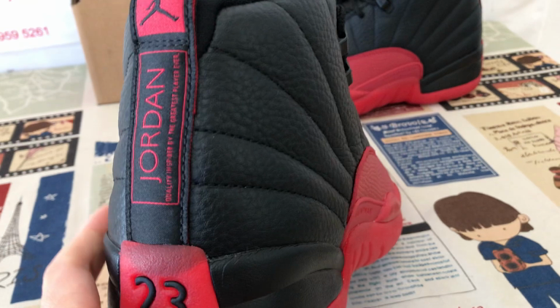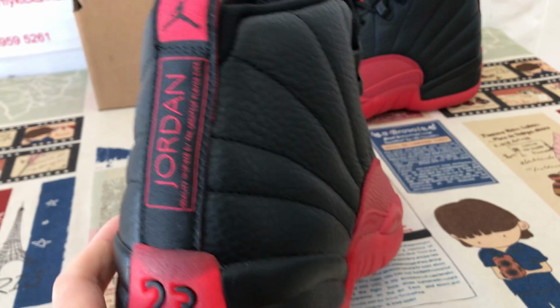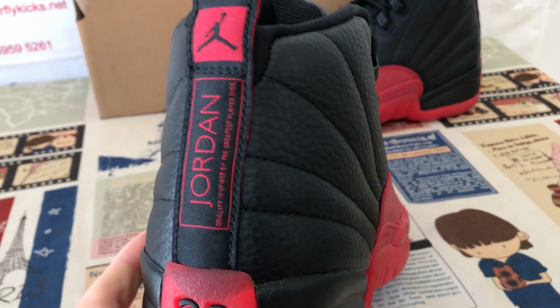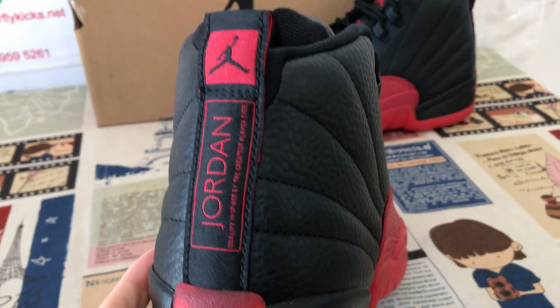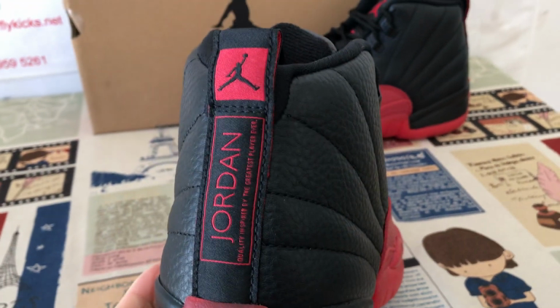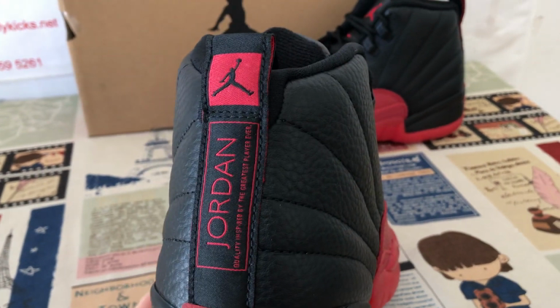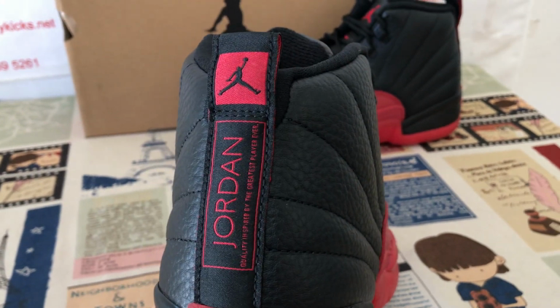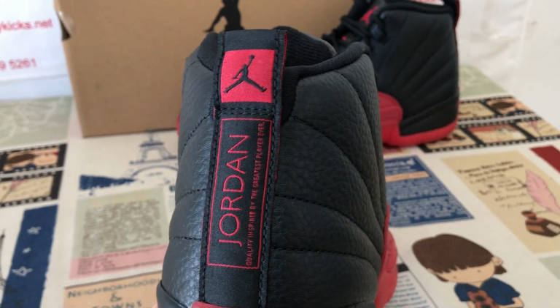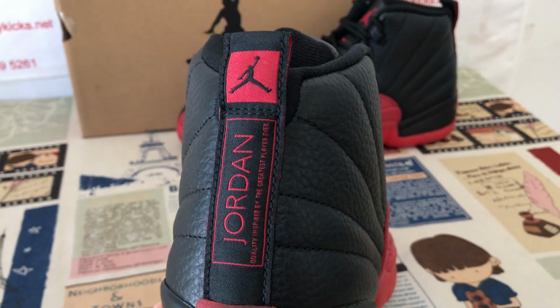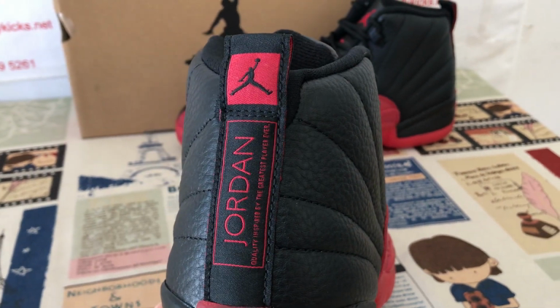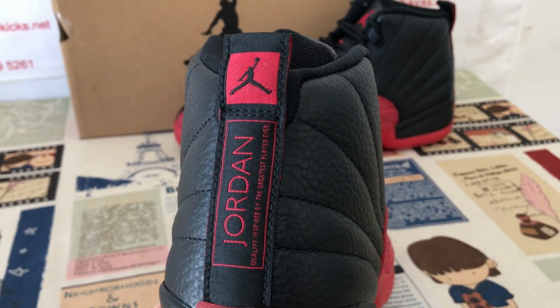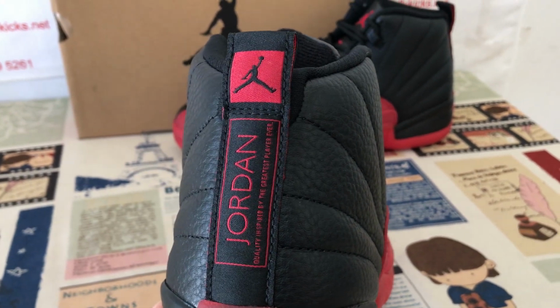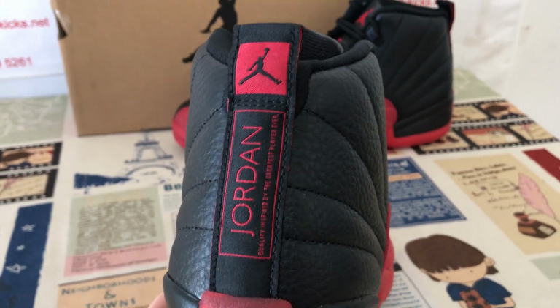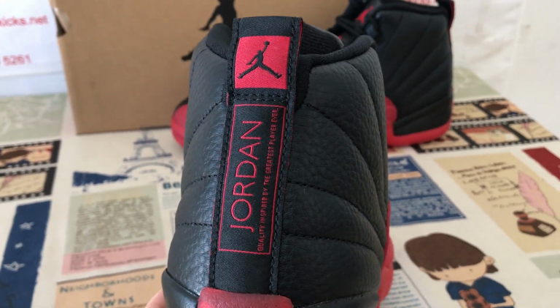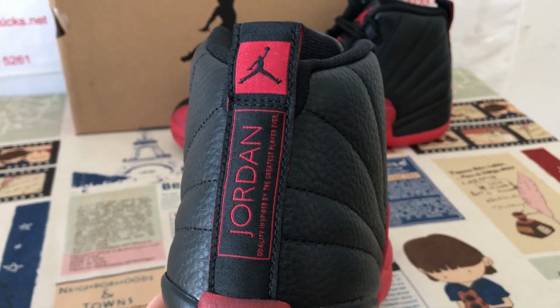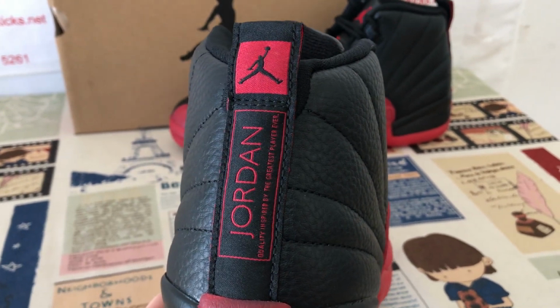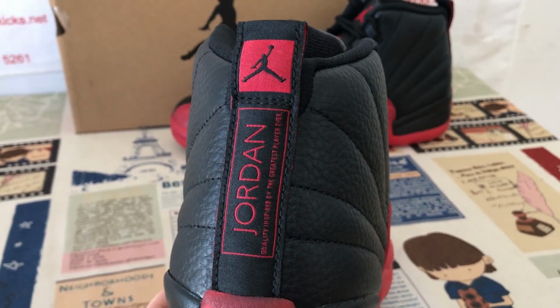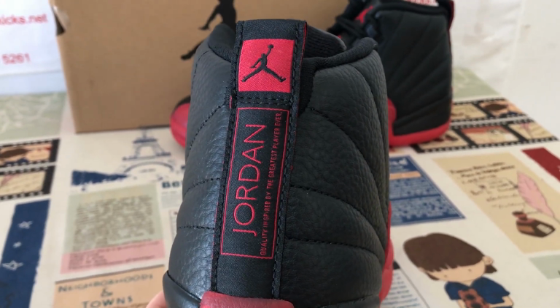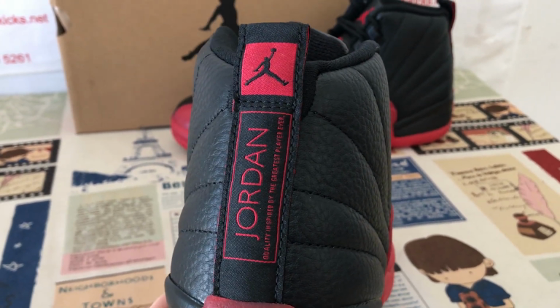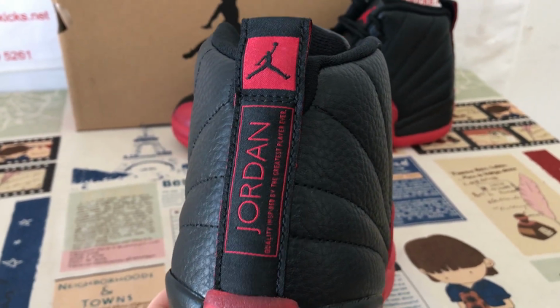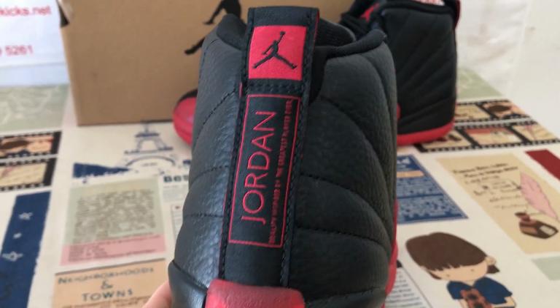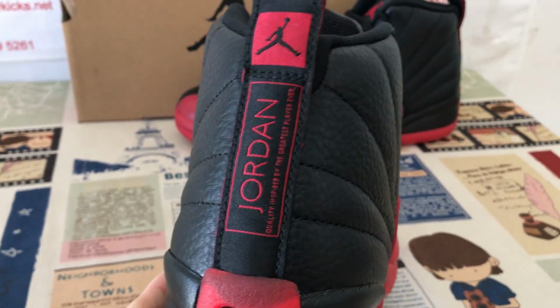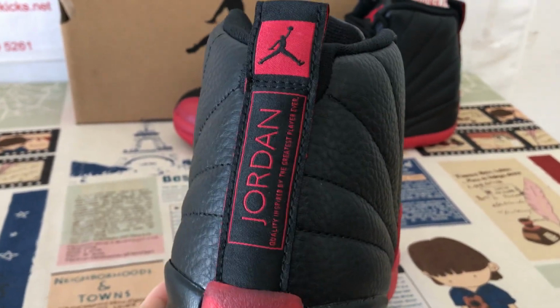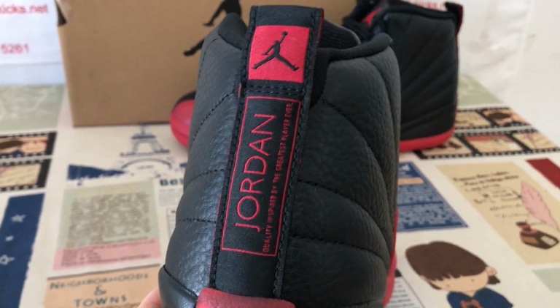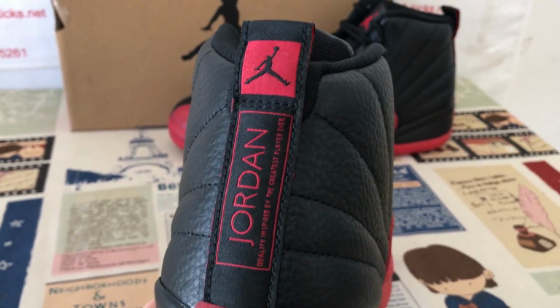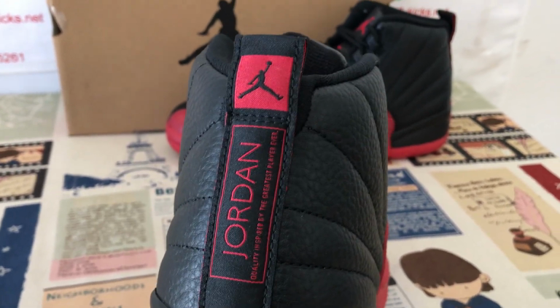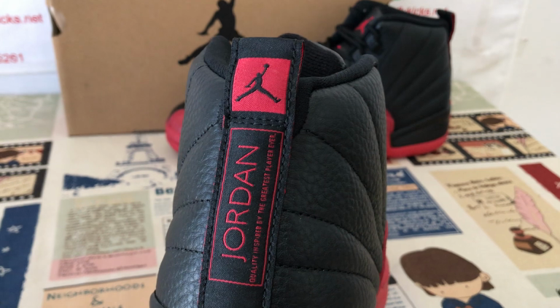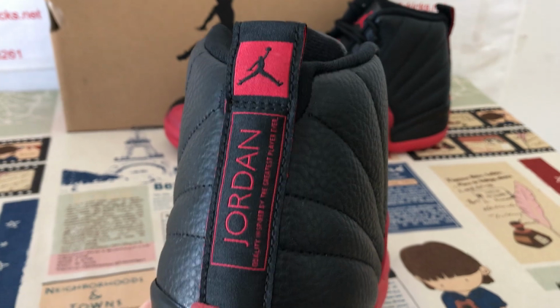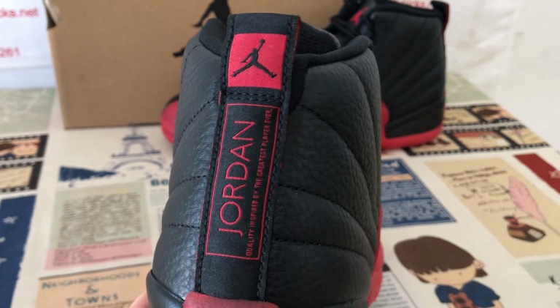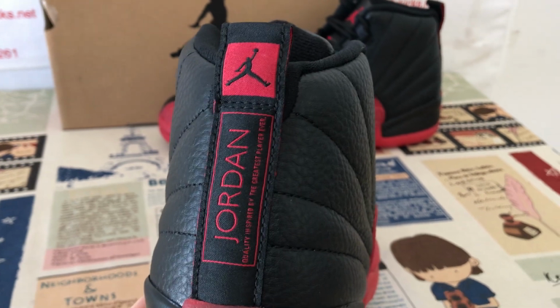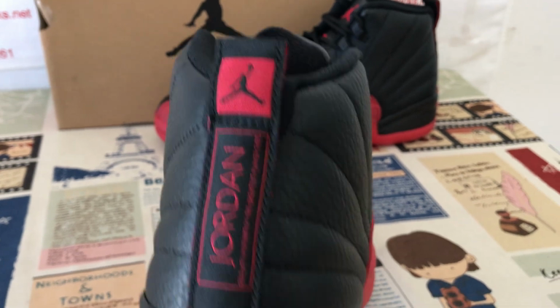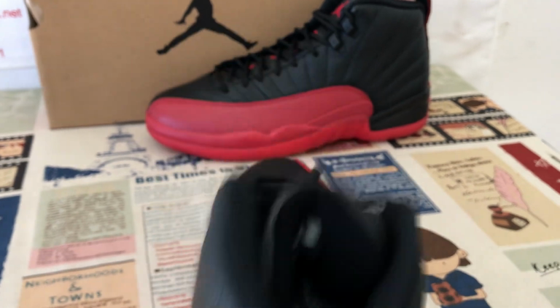Here's the back tab with the Jordan logo.